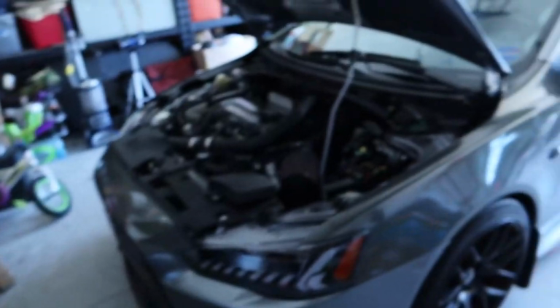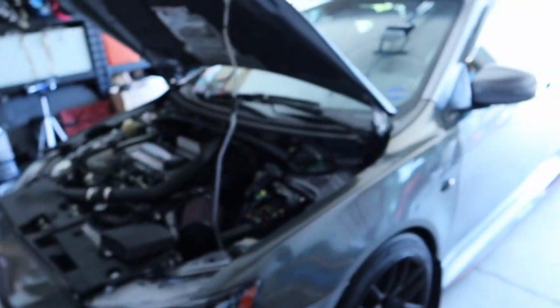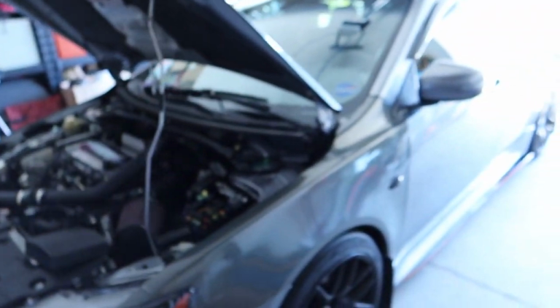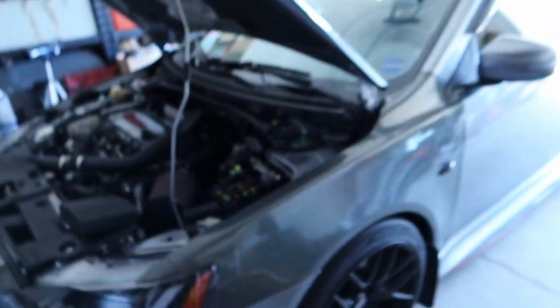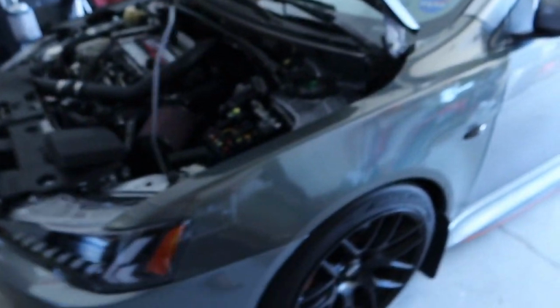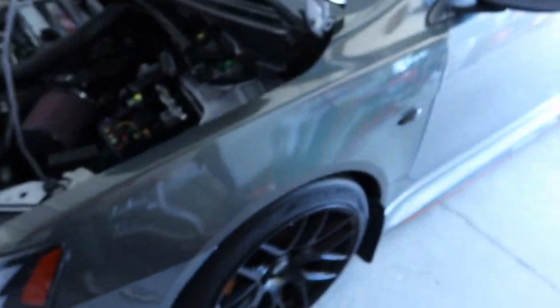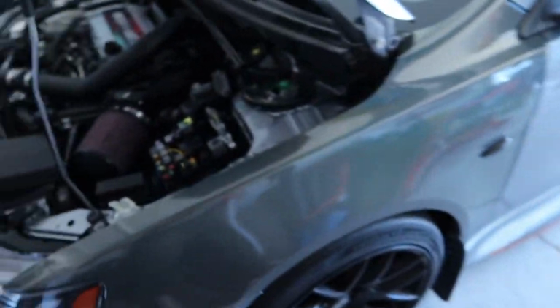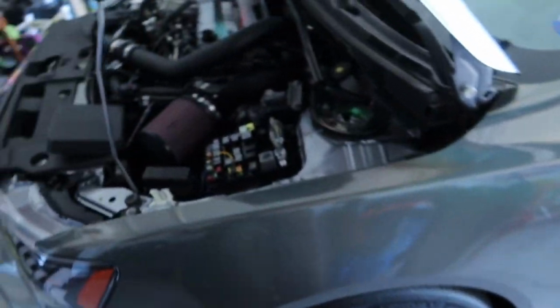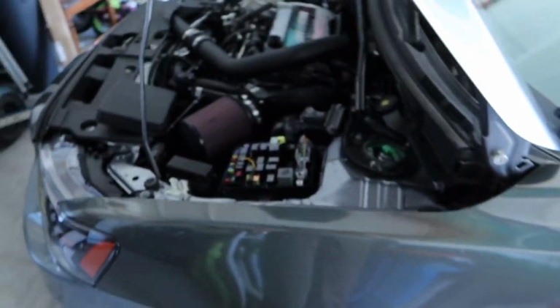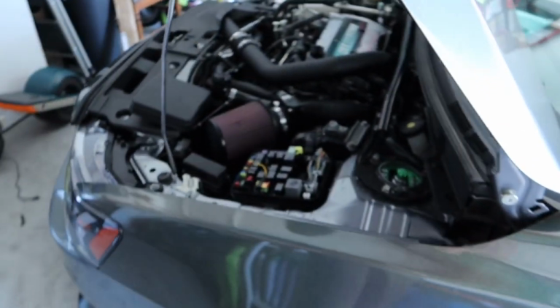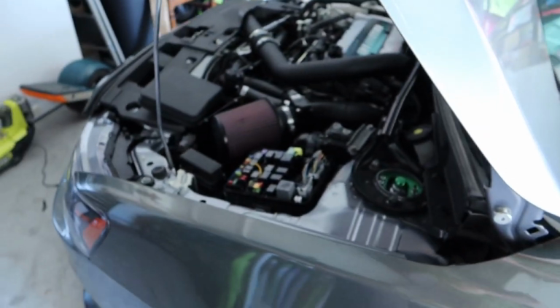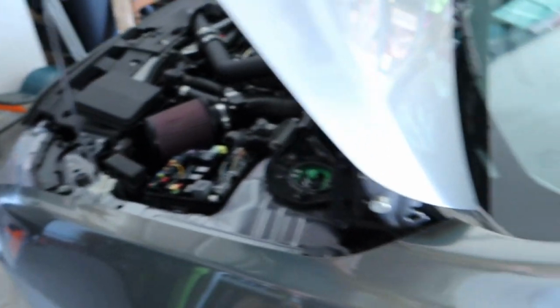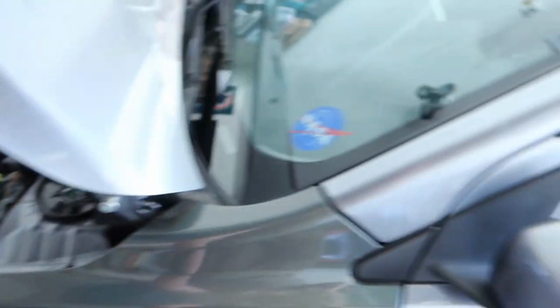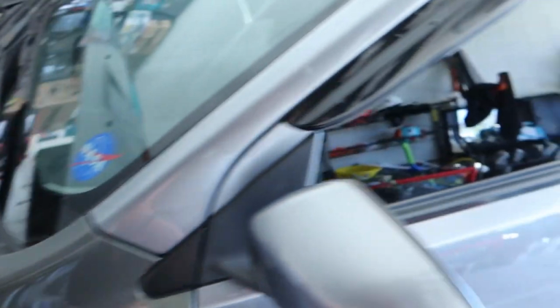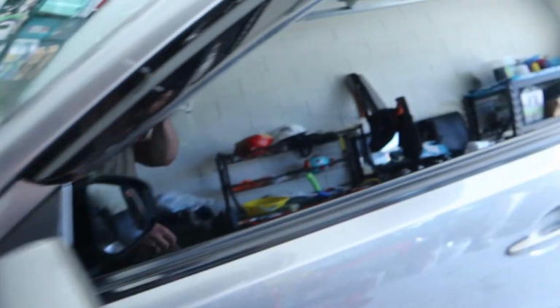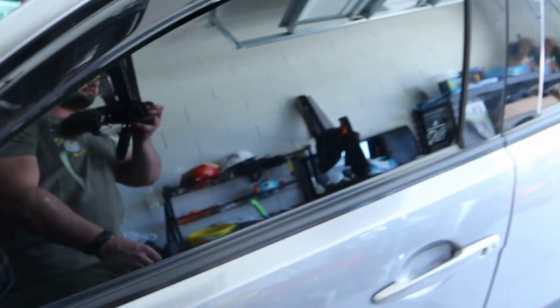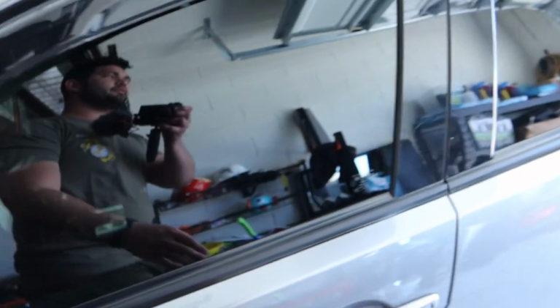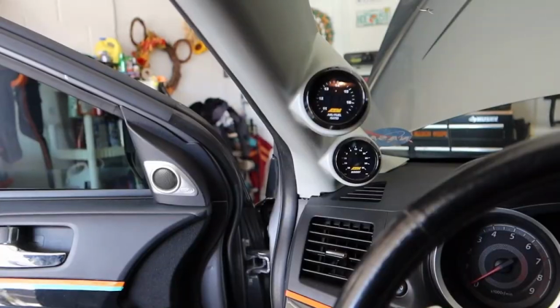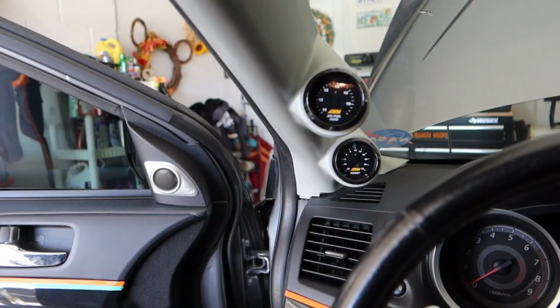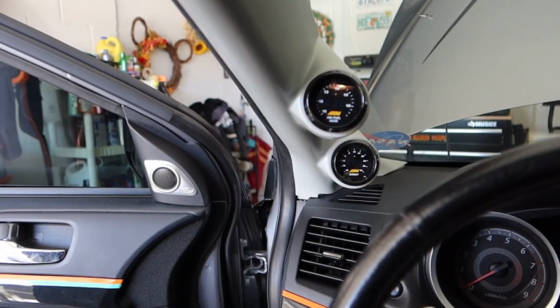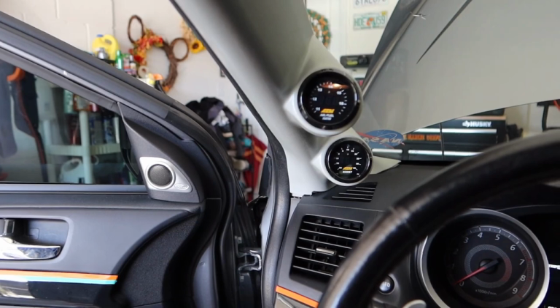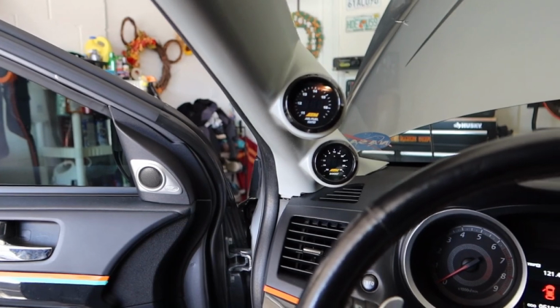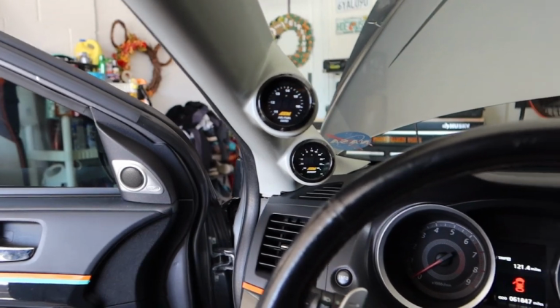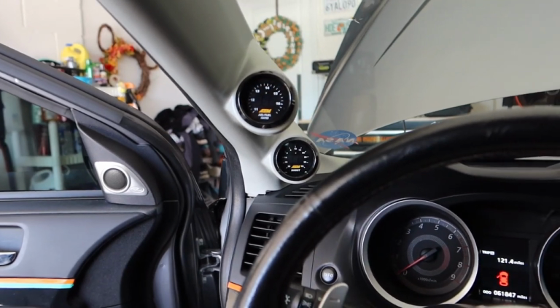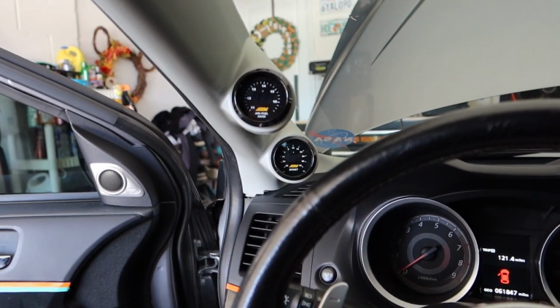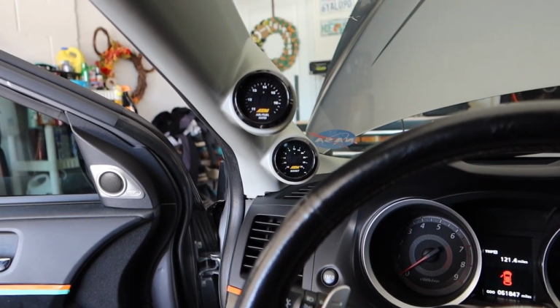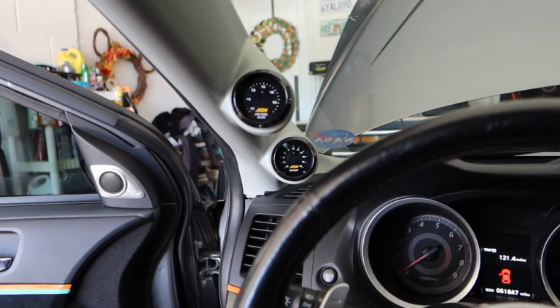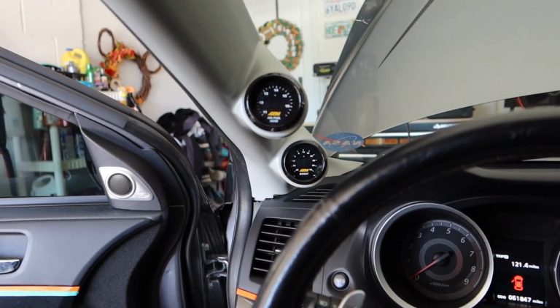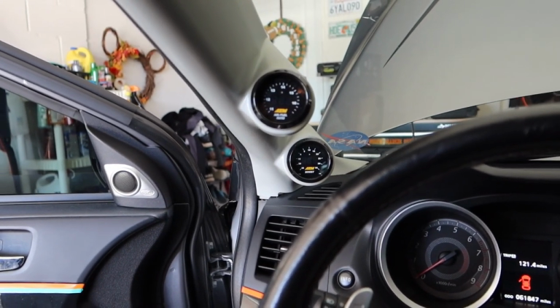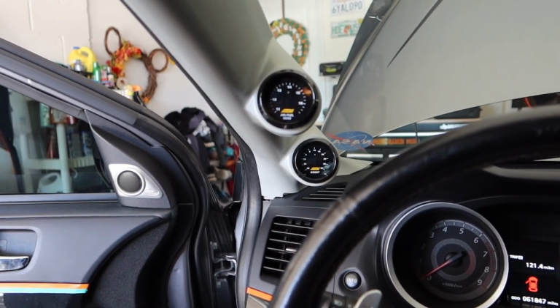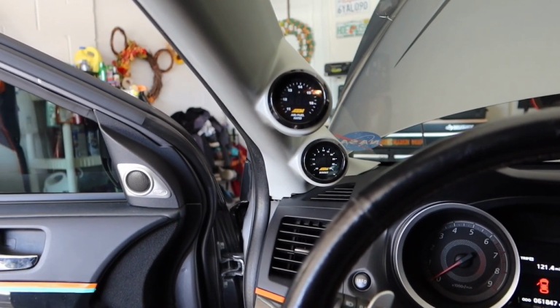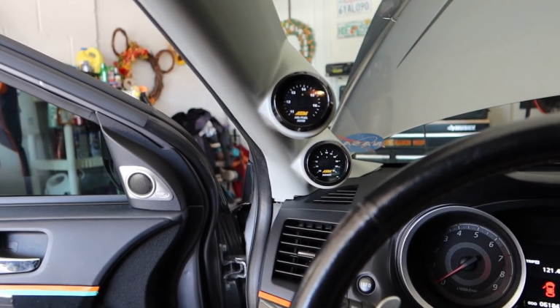Let's hop in the car and show you guys kind of the rough start. Alright, stock fuses.